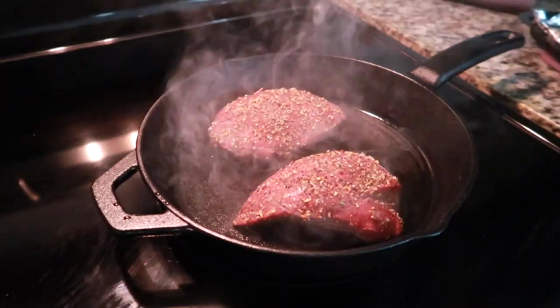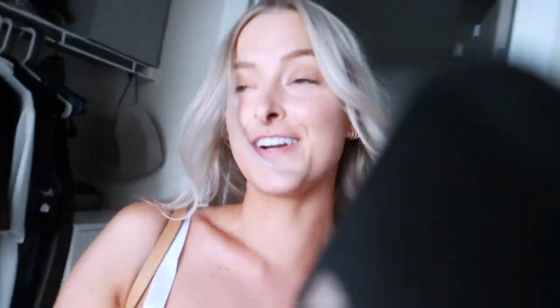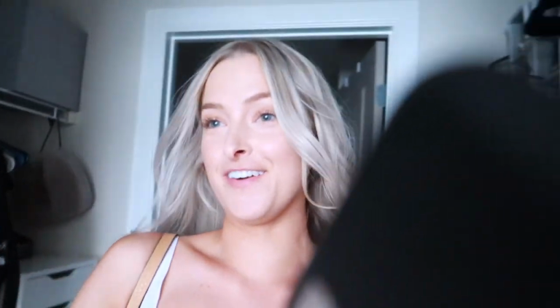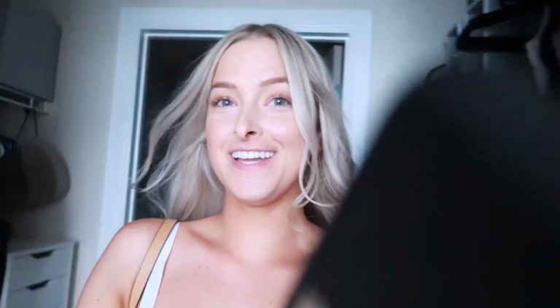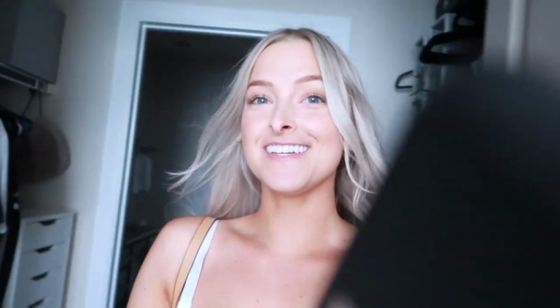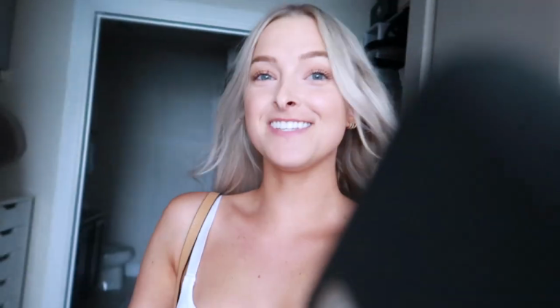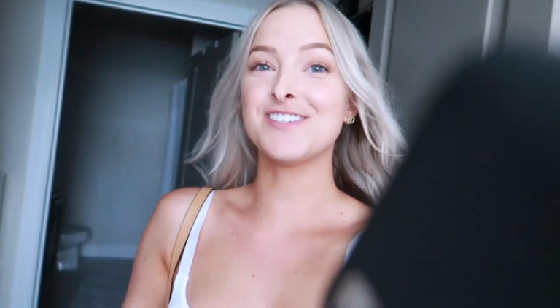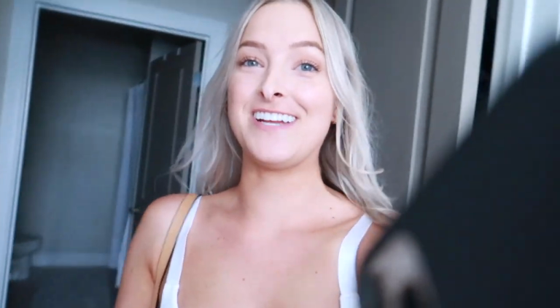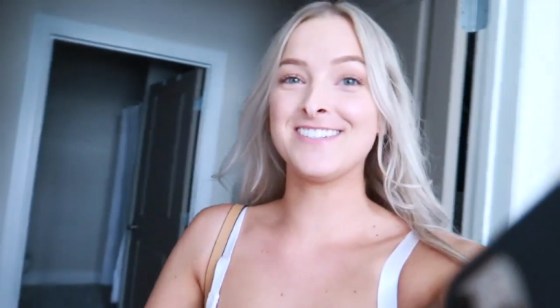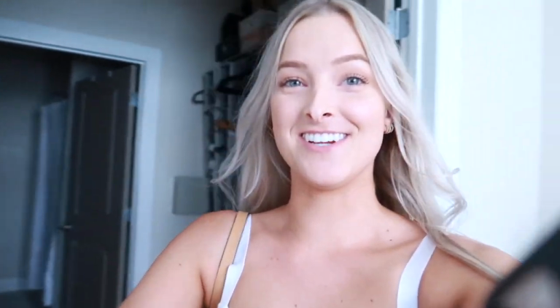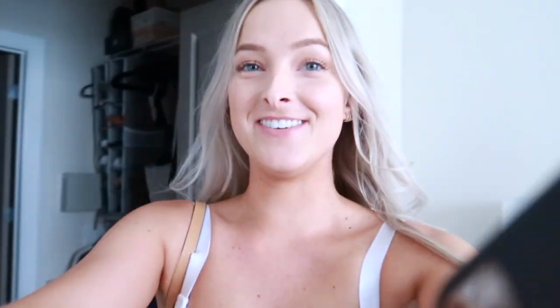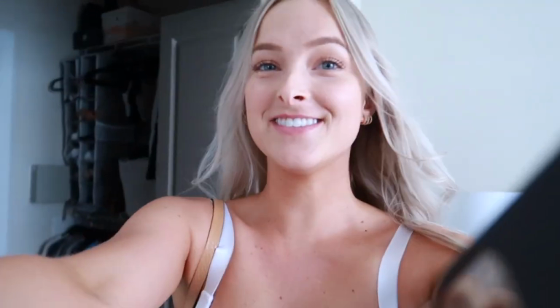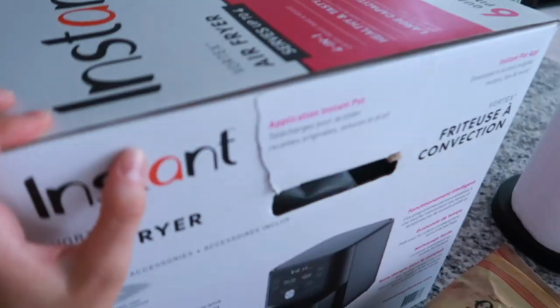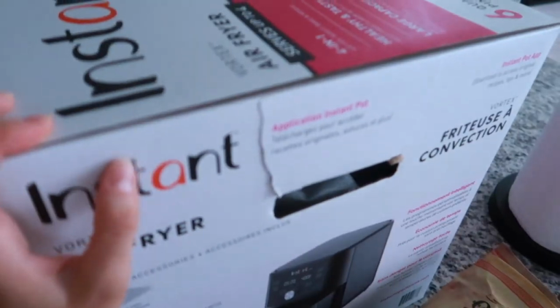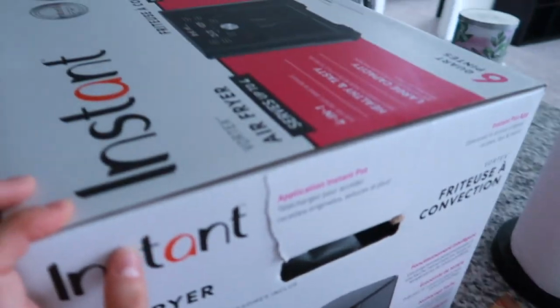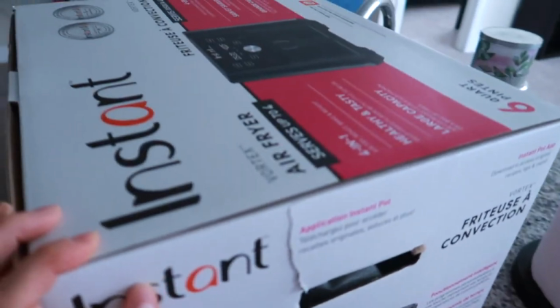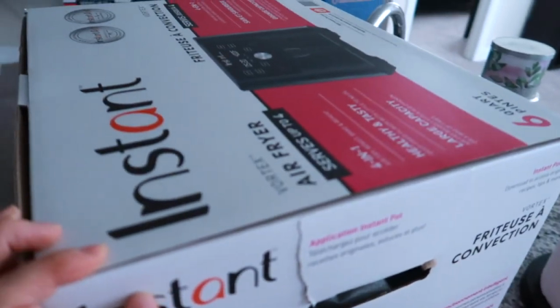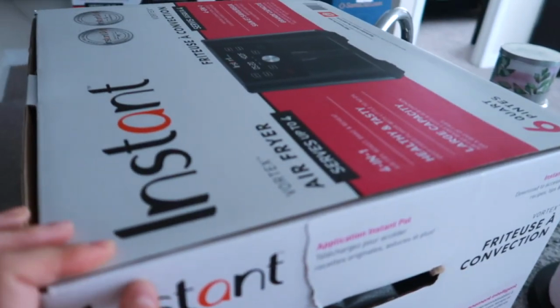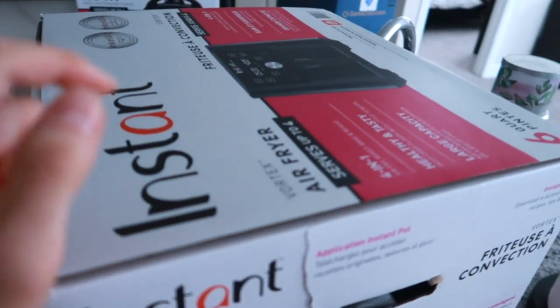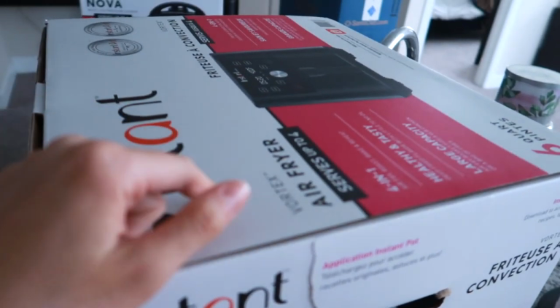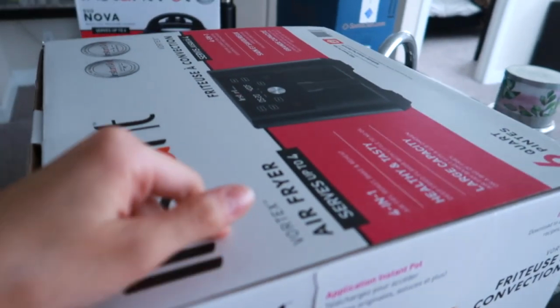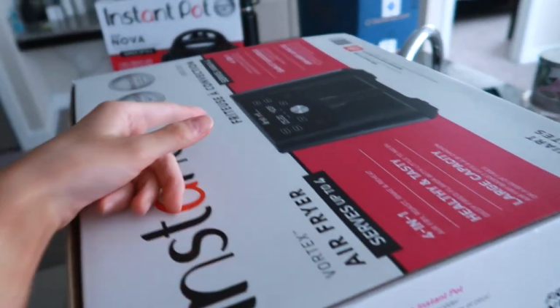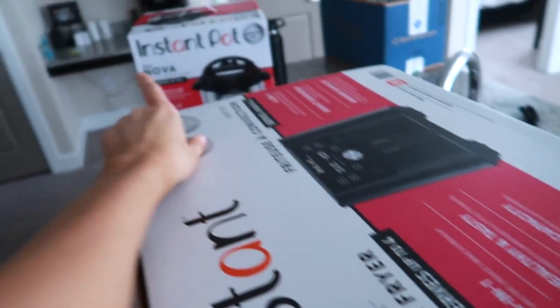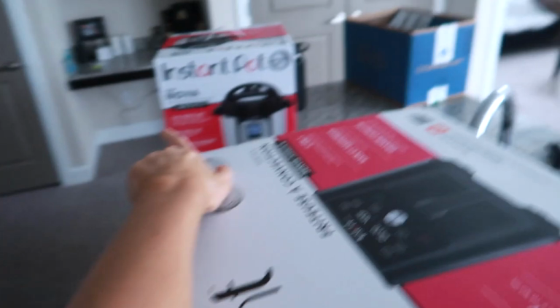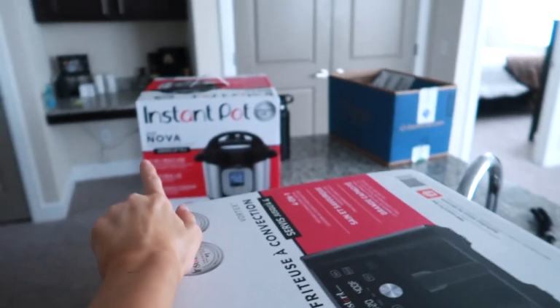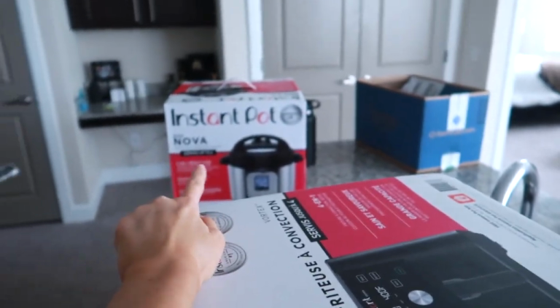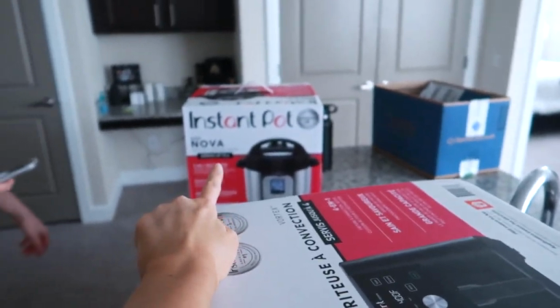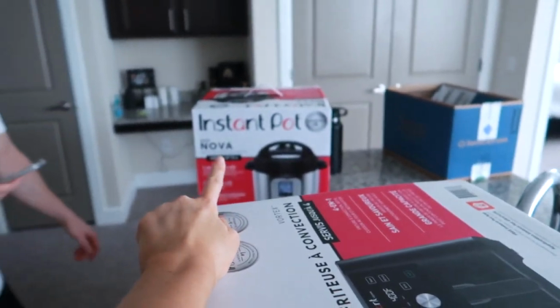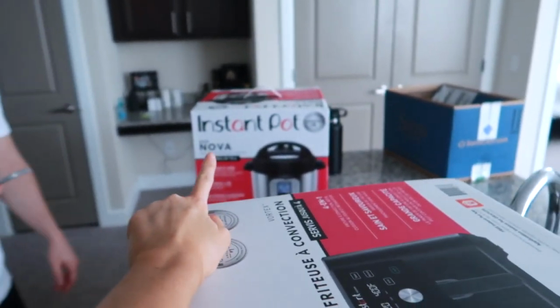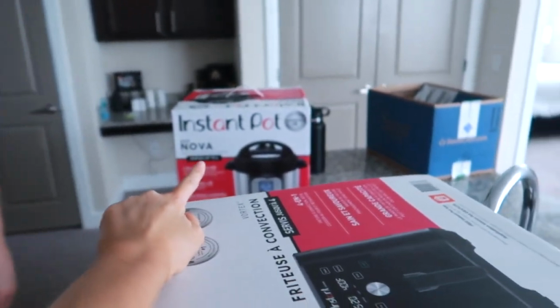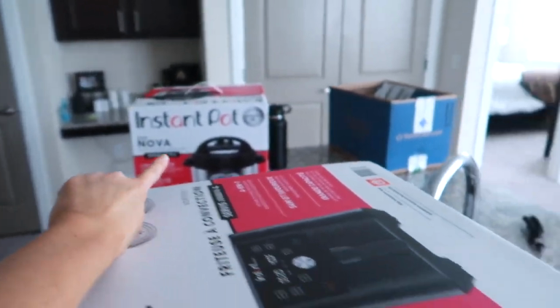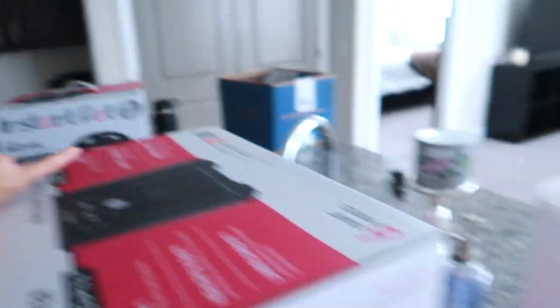We're going to Trader Joe's. We also ran into Target and got an air fryer and an Instant Pot as well.